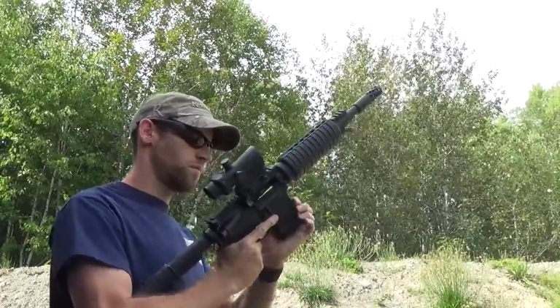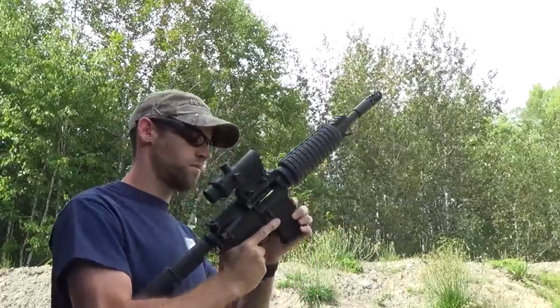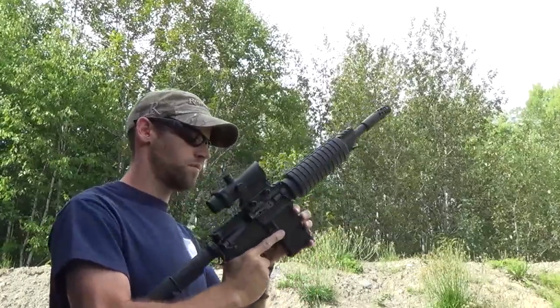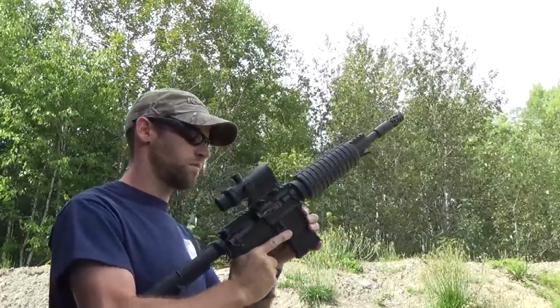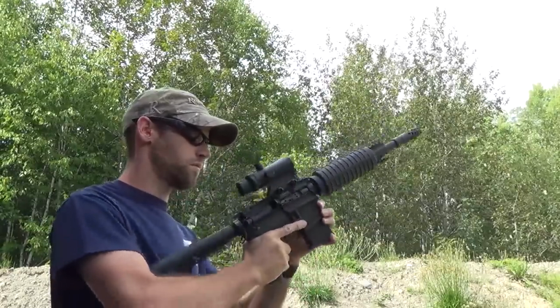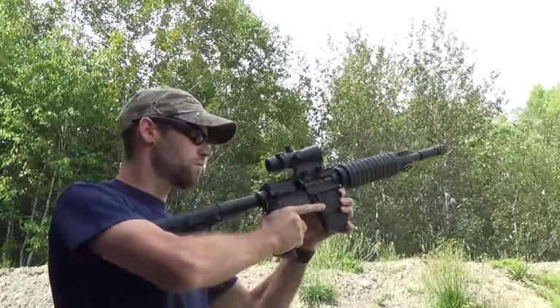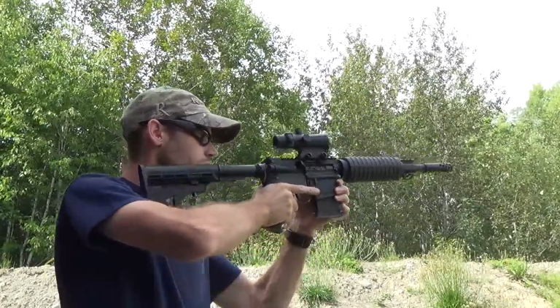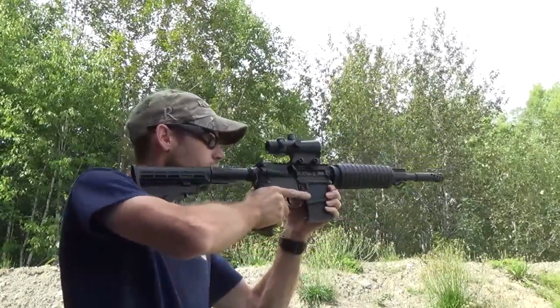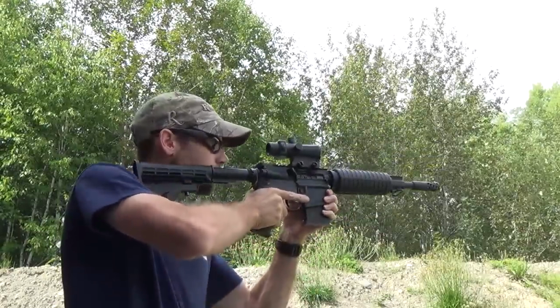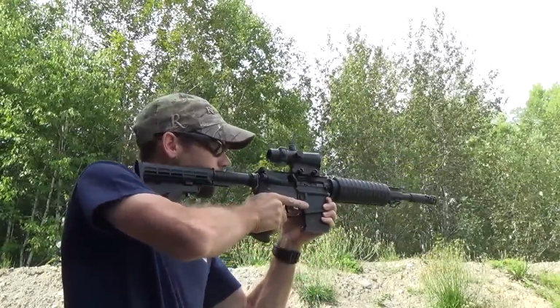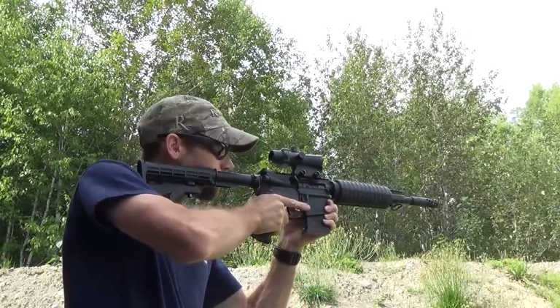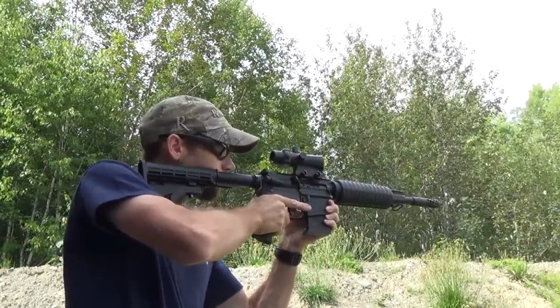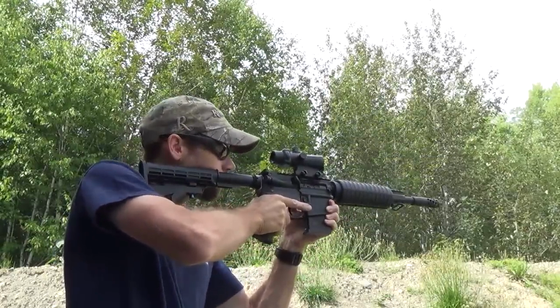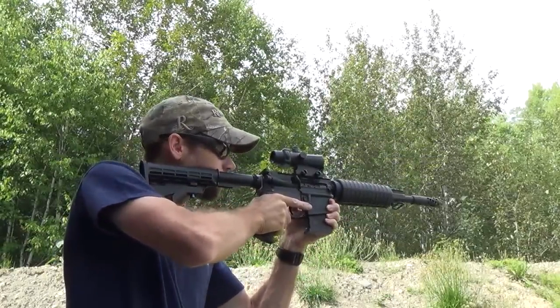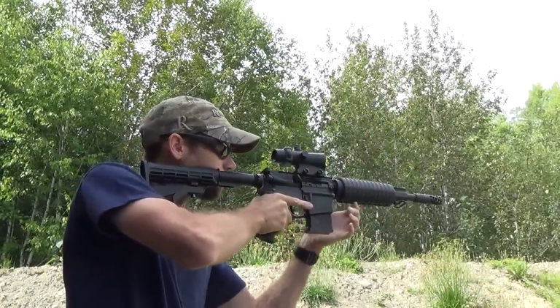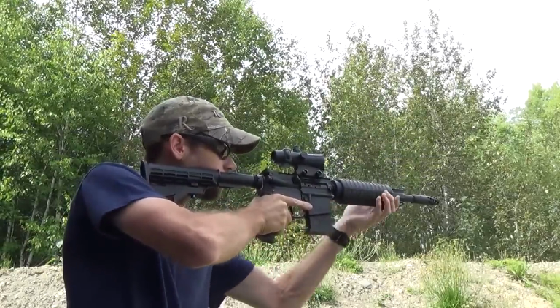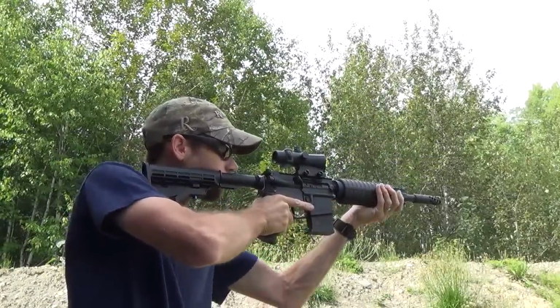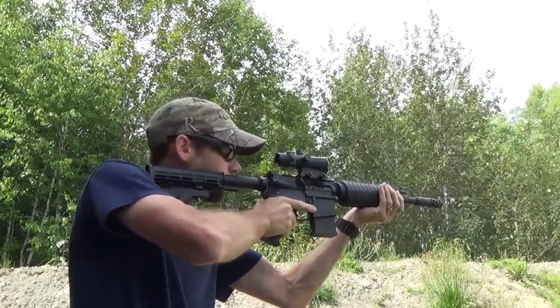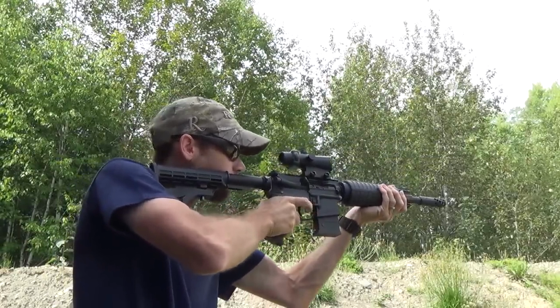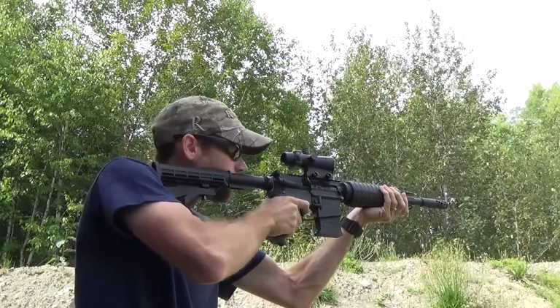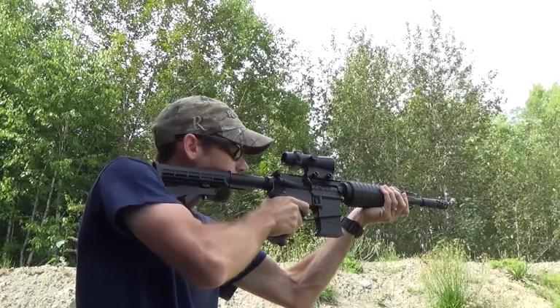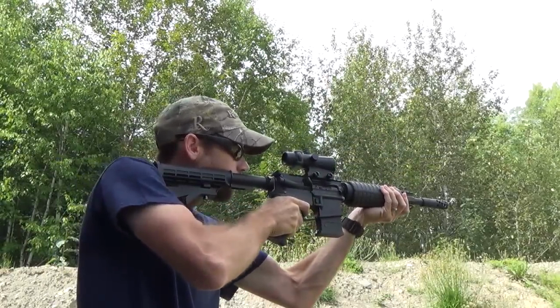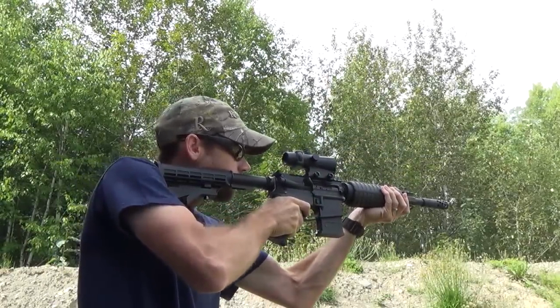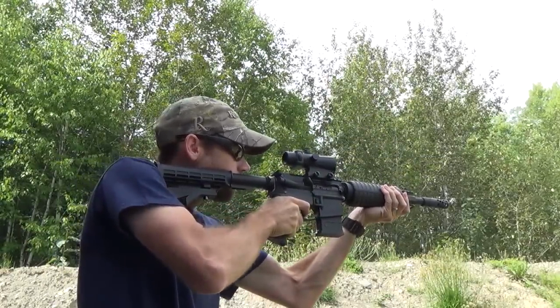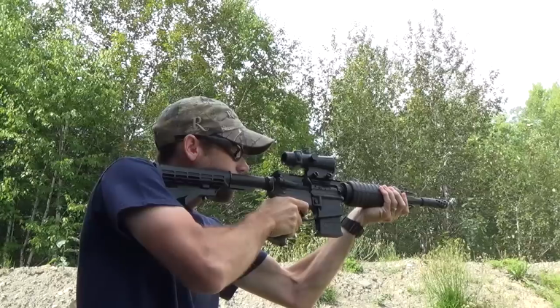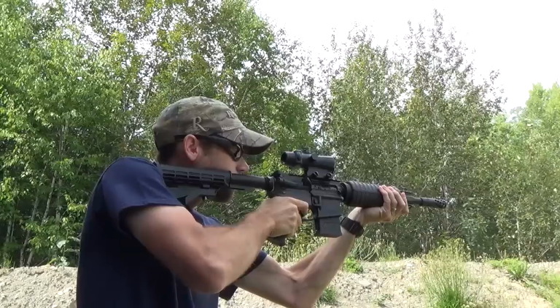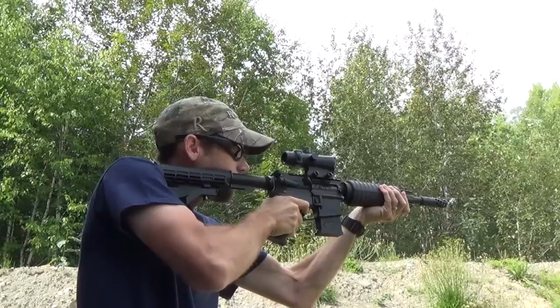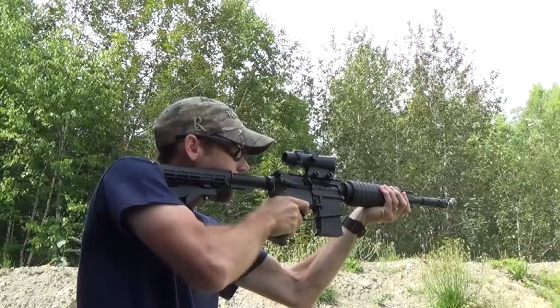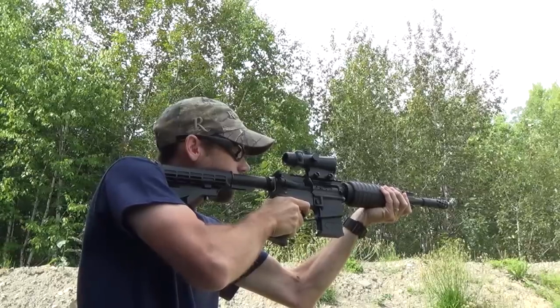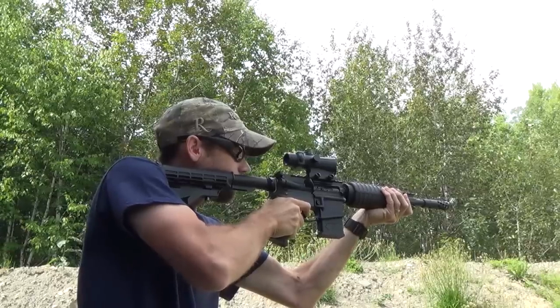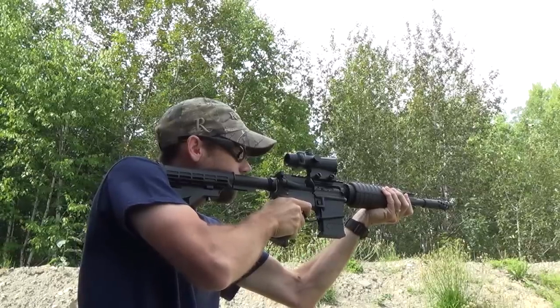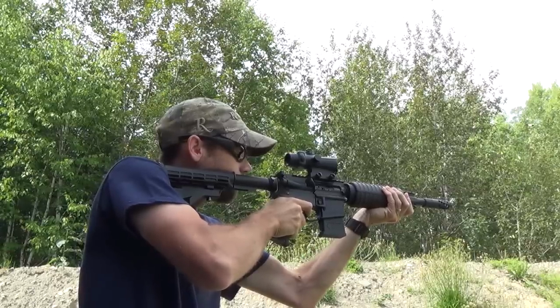Don't be put off by the recoil you saw earlier — that was mostly just because I was sitting down. Standing up, you can see that the recoil is actually quite manageable.